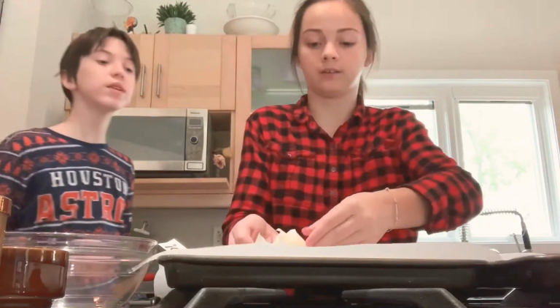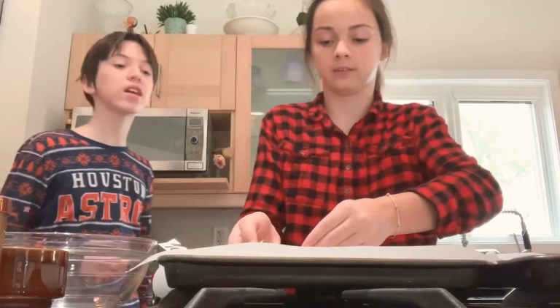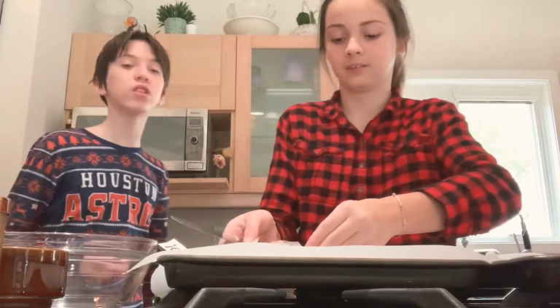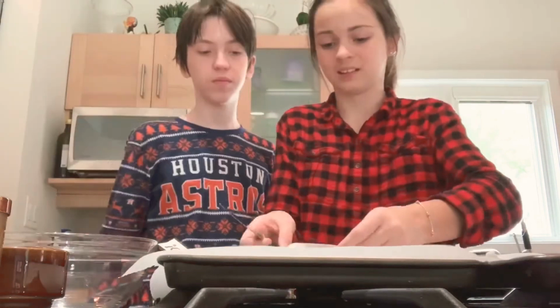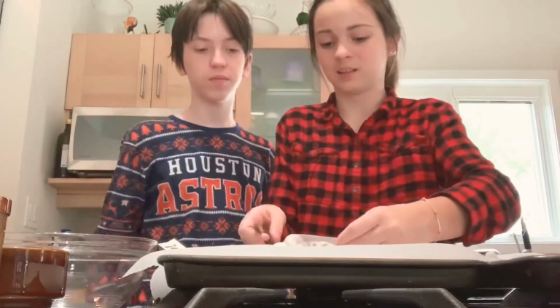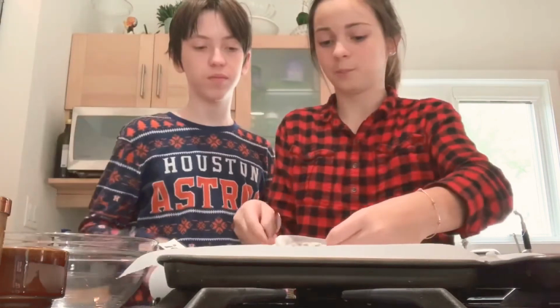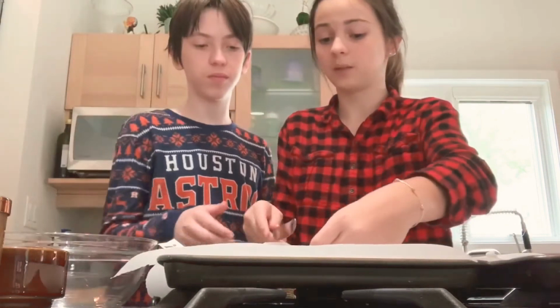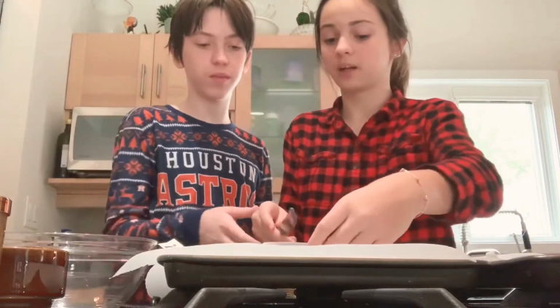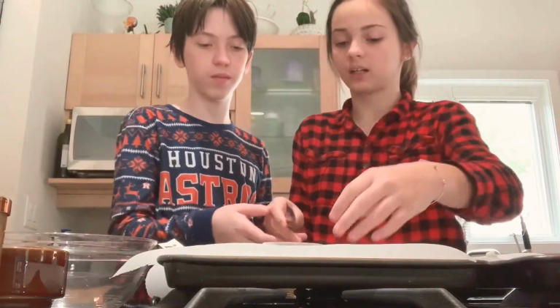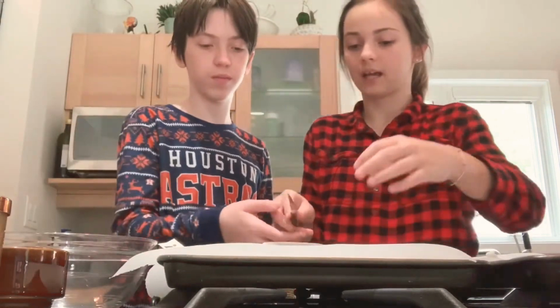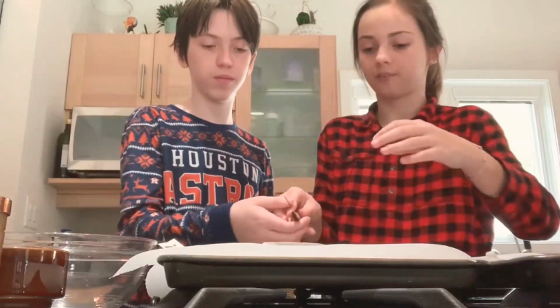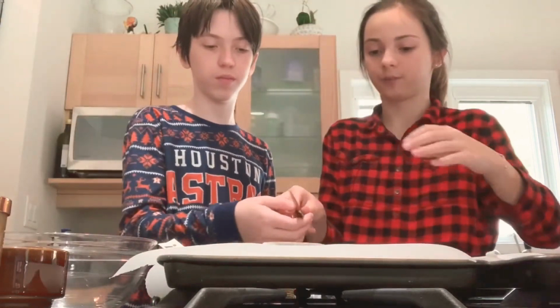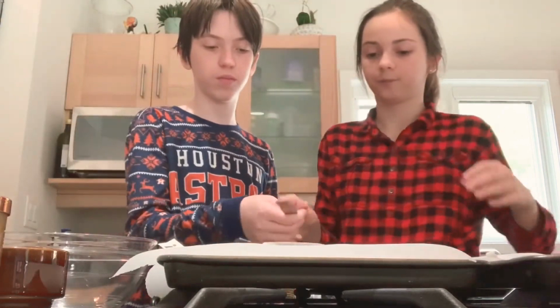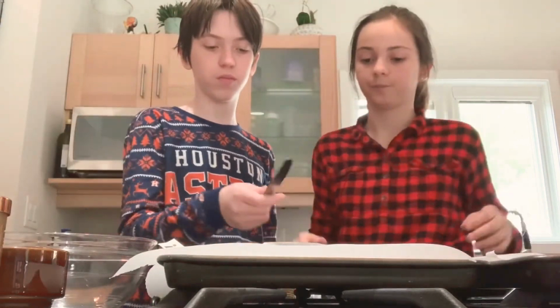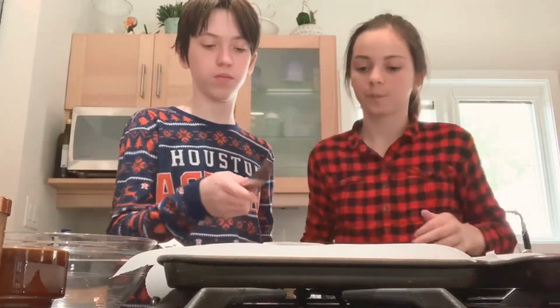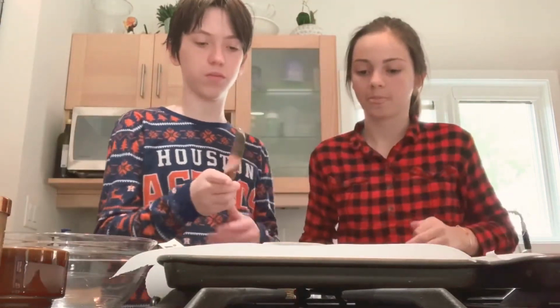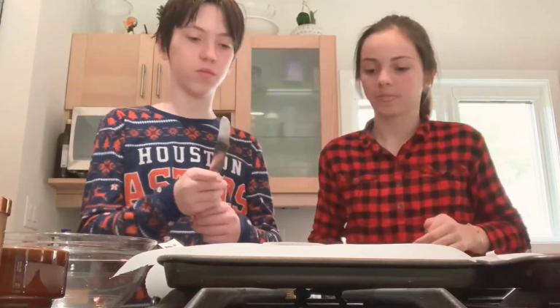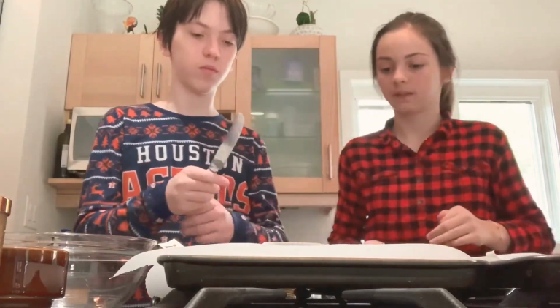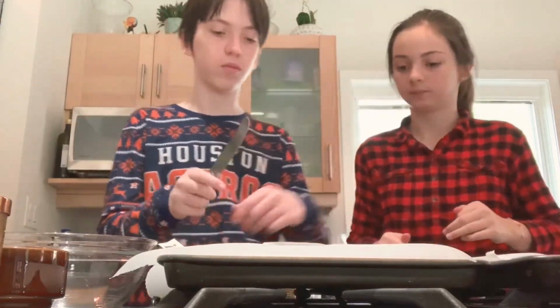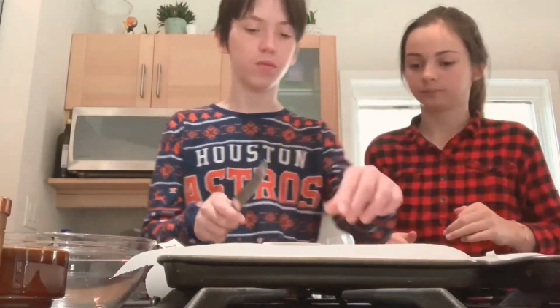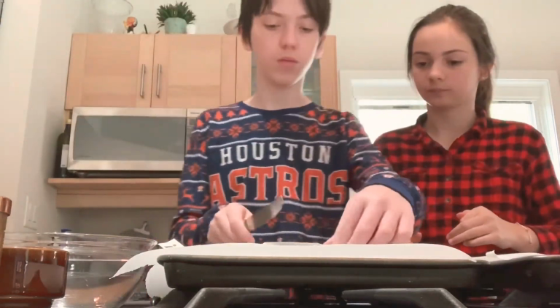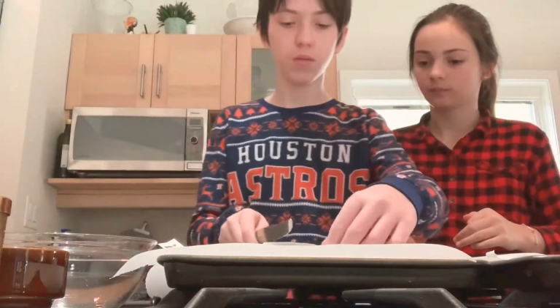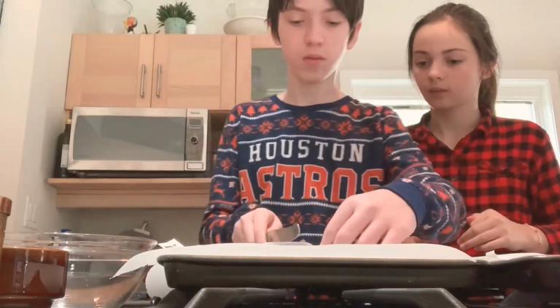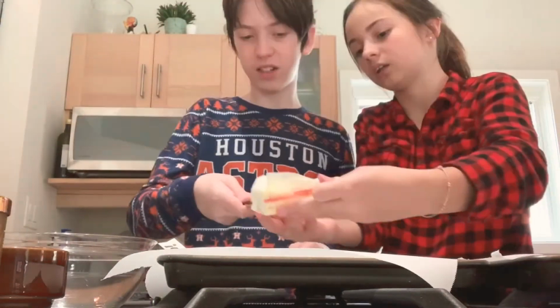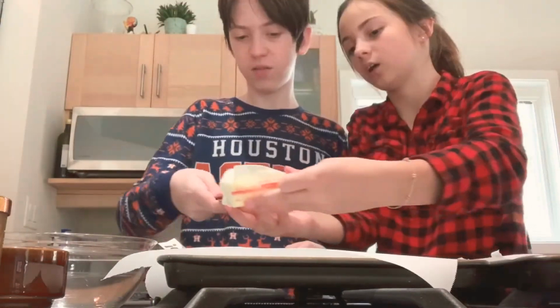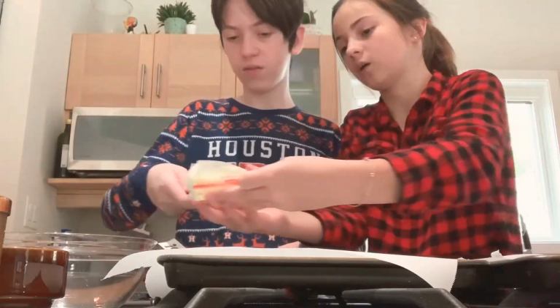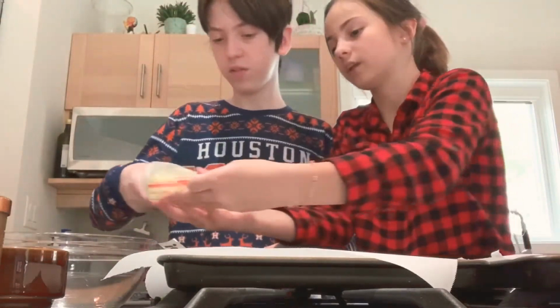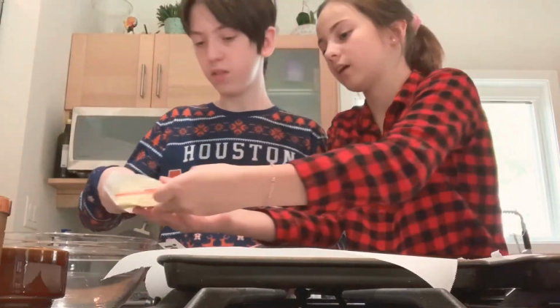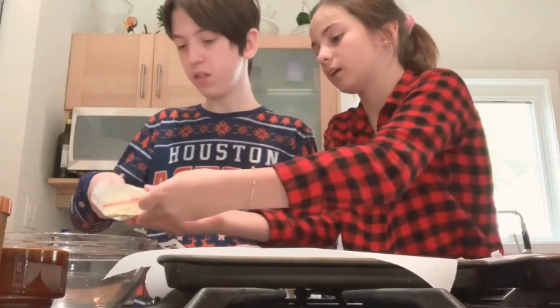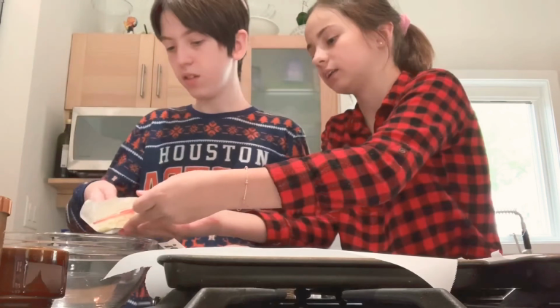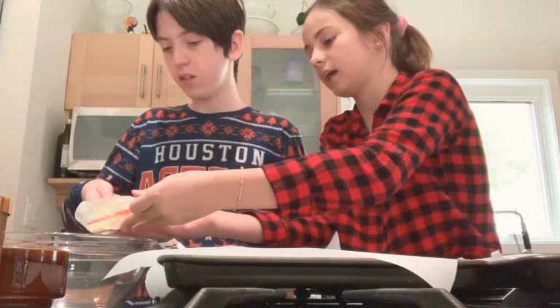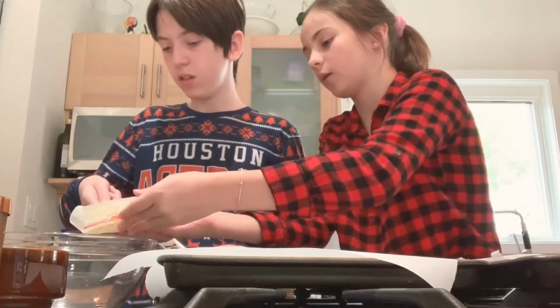All right, first step: preheat the oven to 350 degrees.